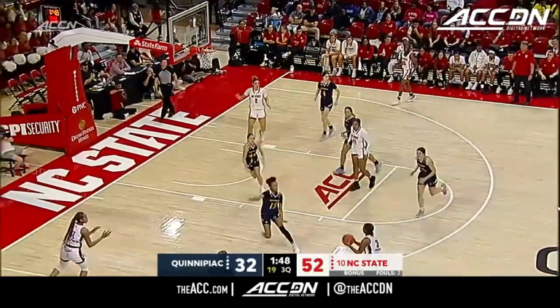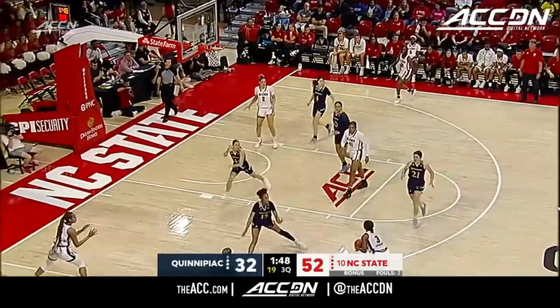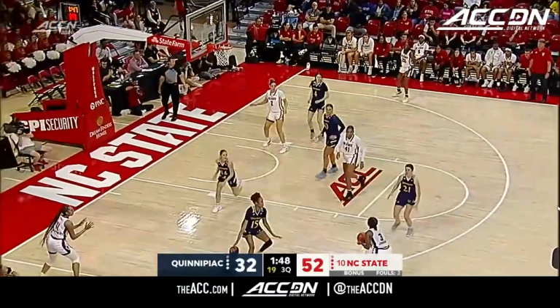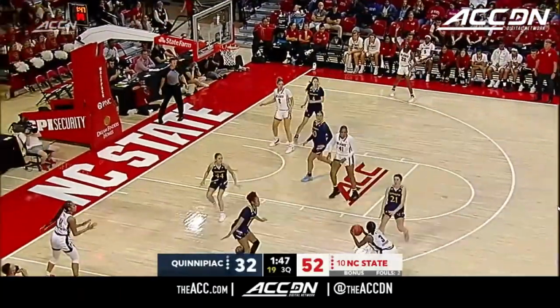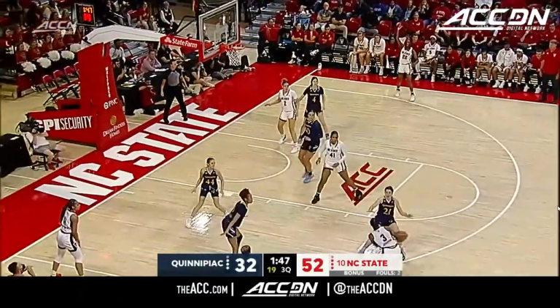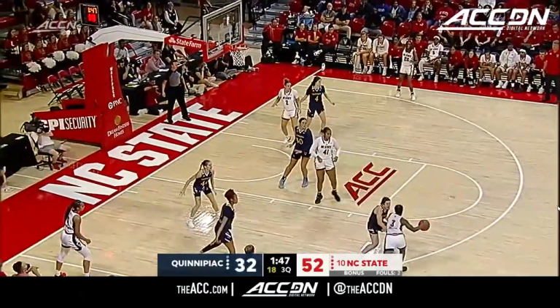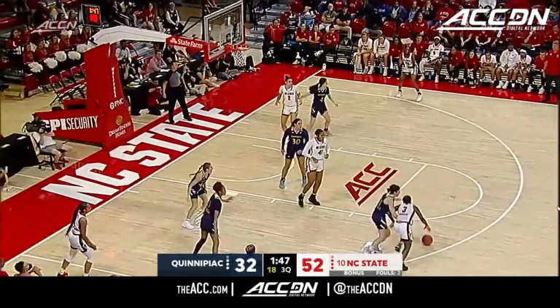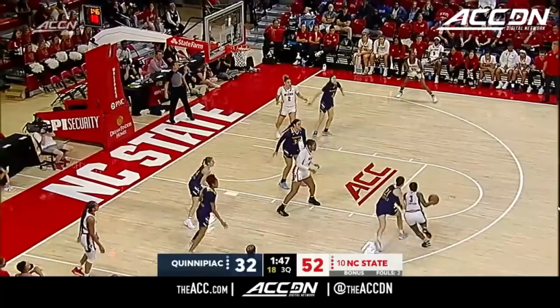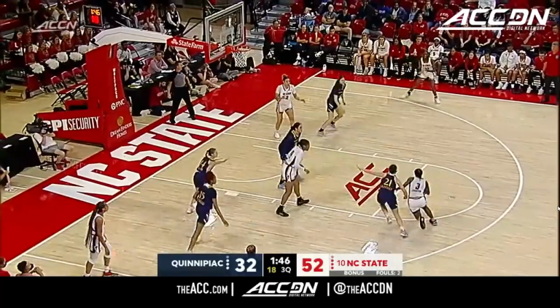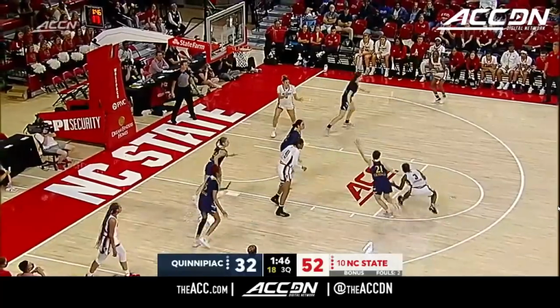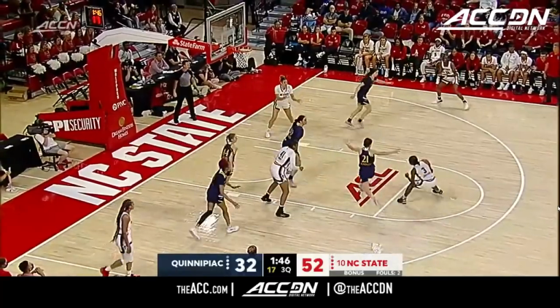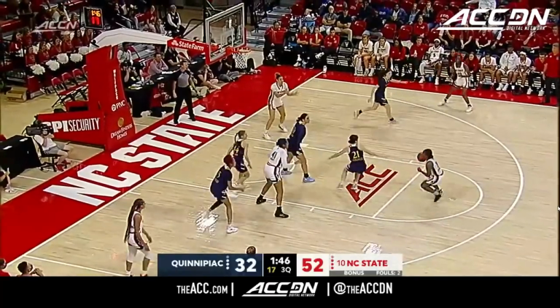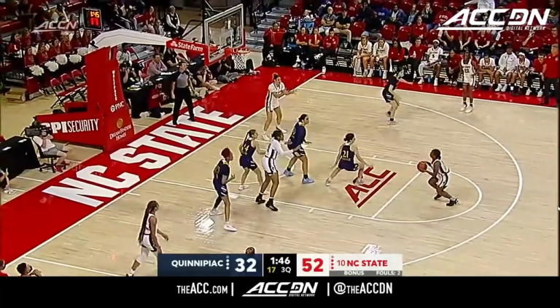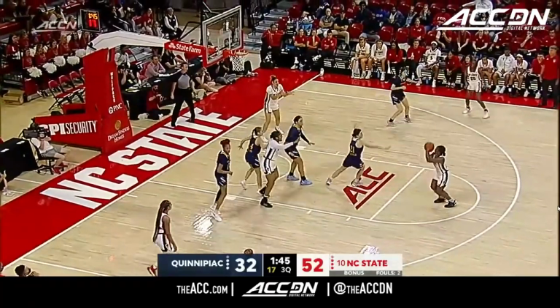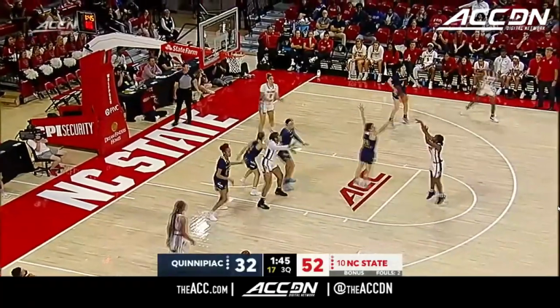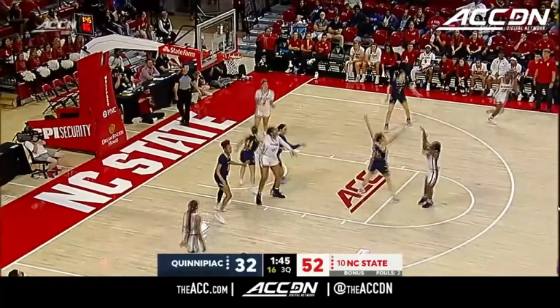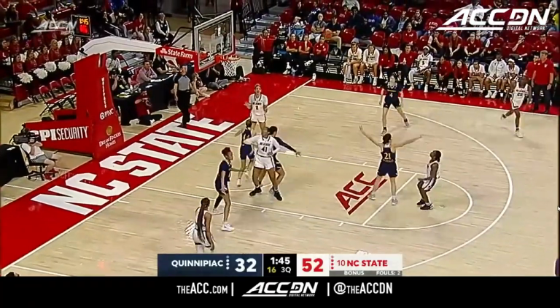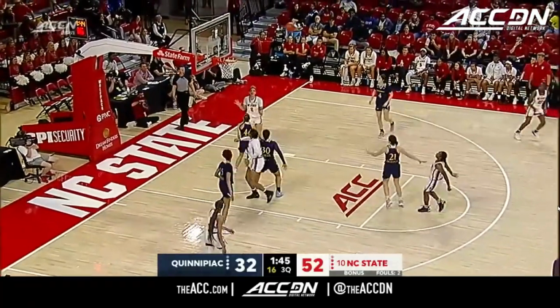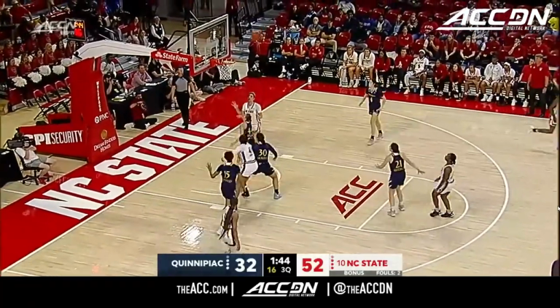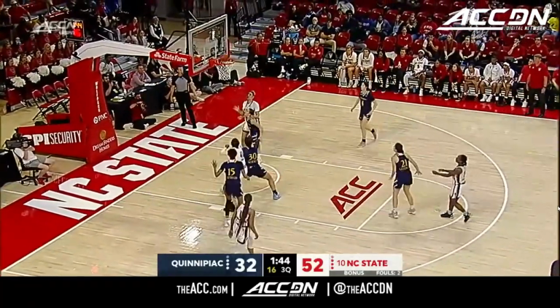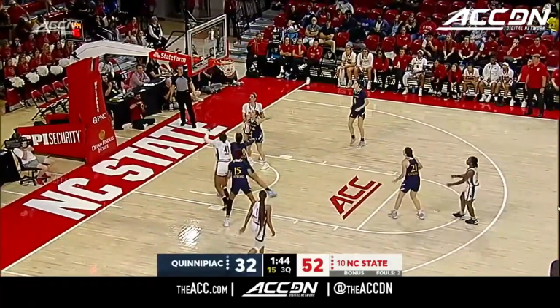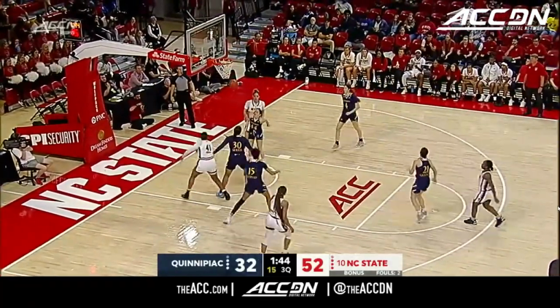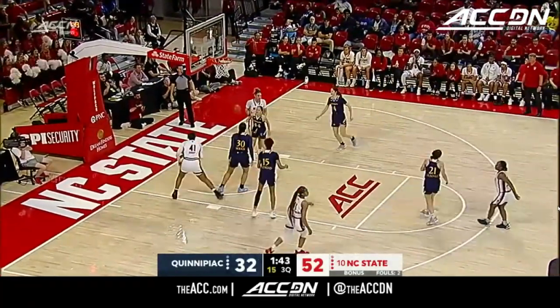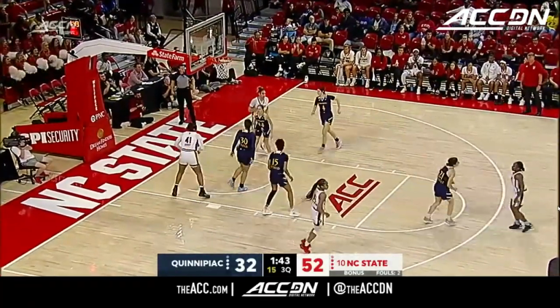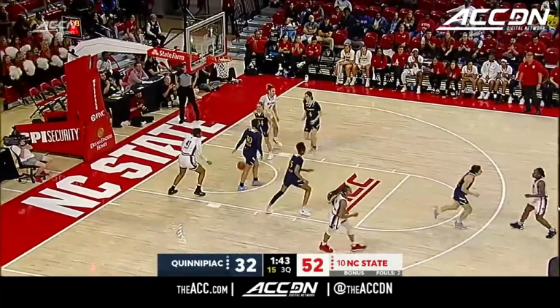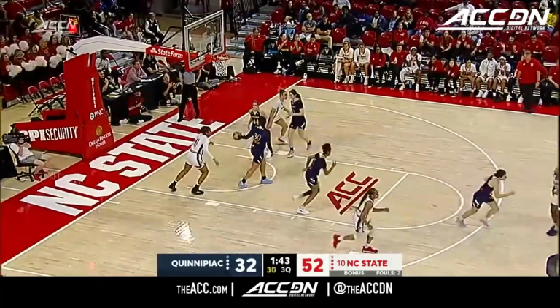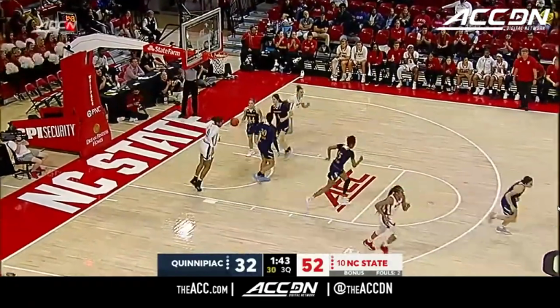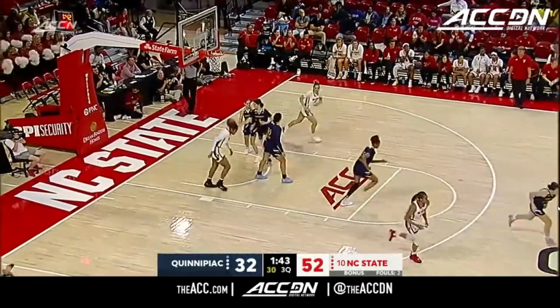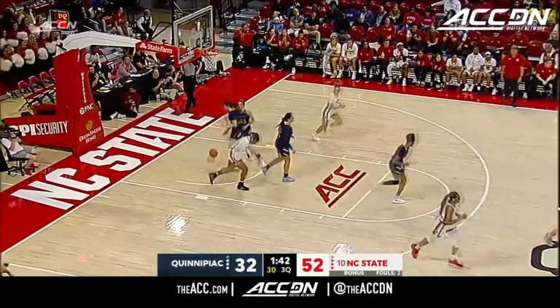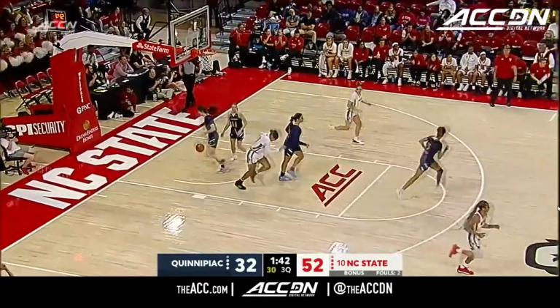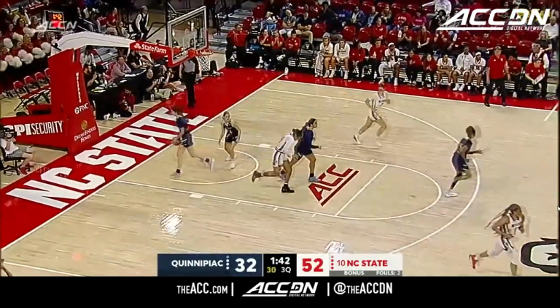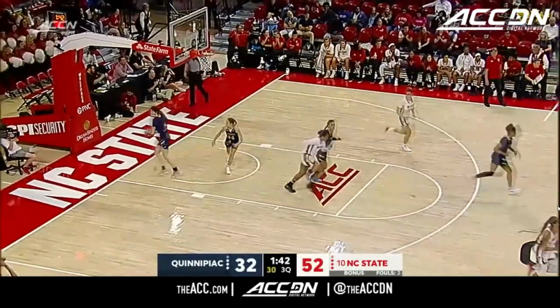Feel like coach Fabry might have had a few choice words for her team in the locker room about playing with focus after they looked really out of sorts in the first half. Diamond Johnson on a step-back from 18.